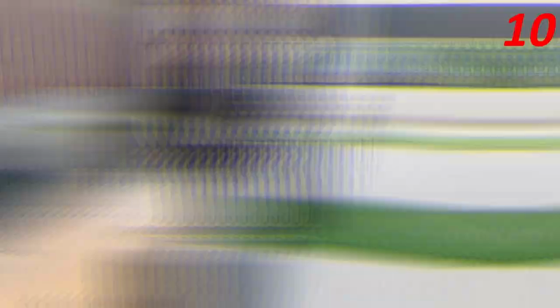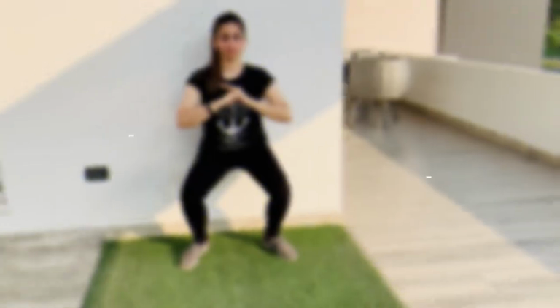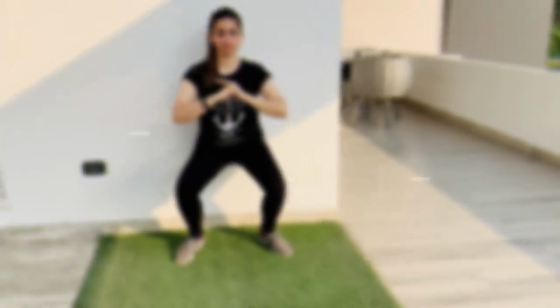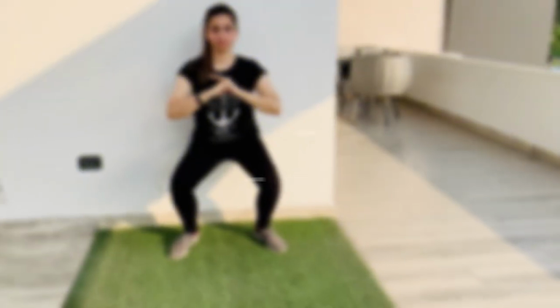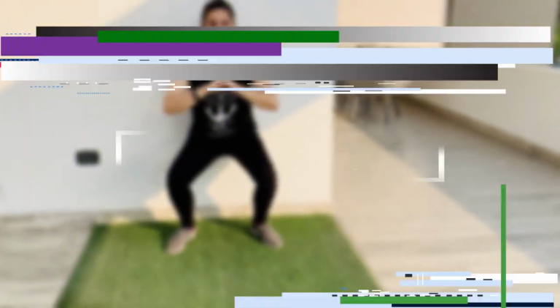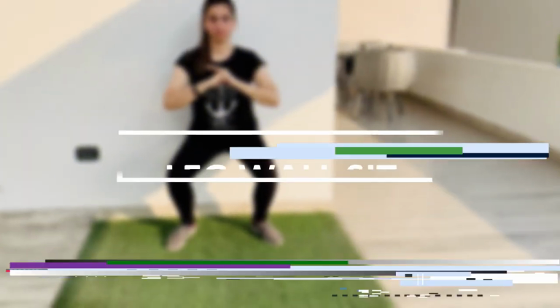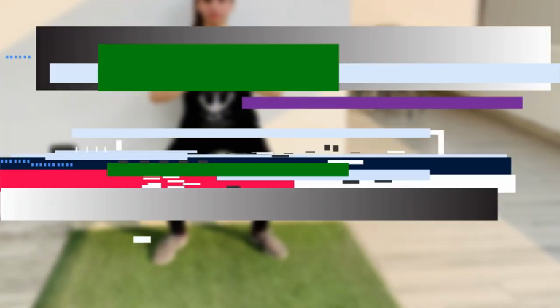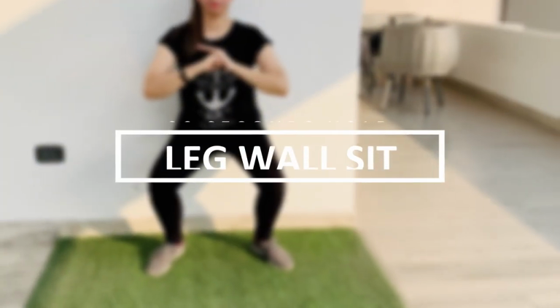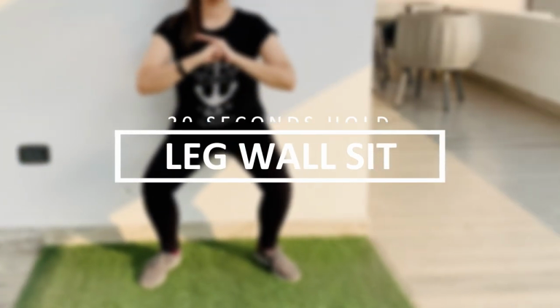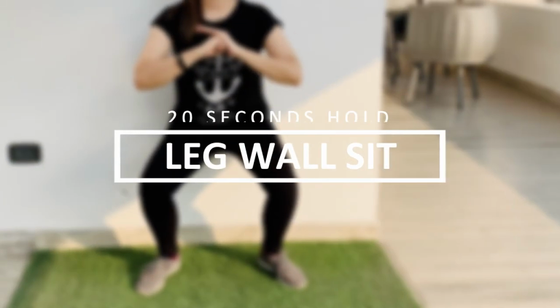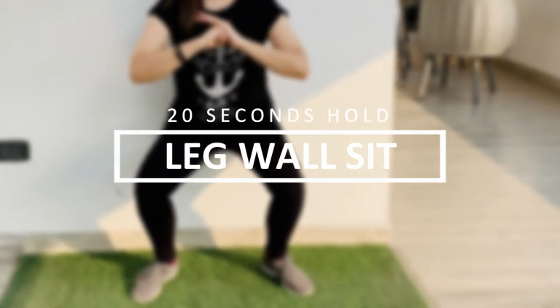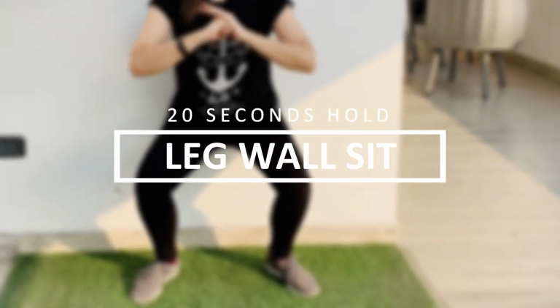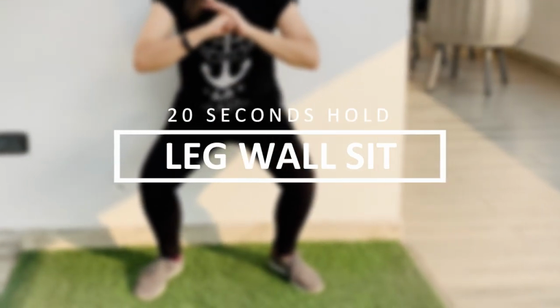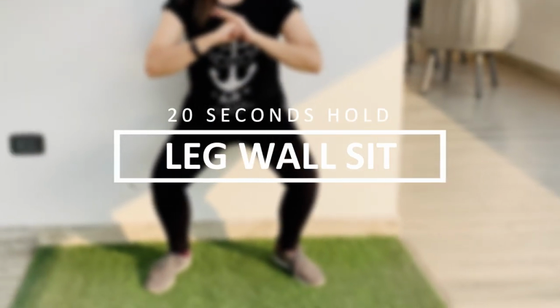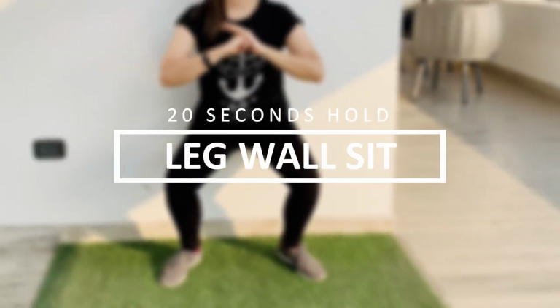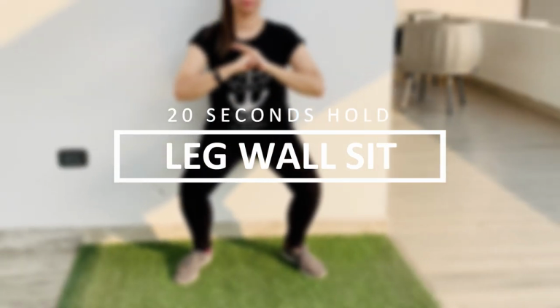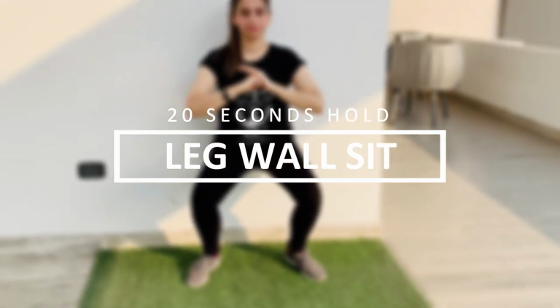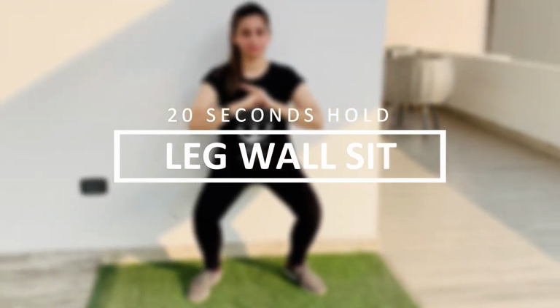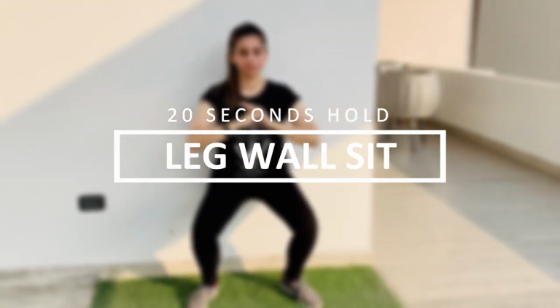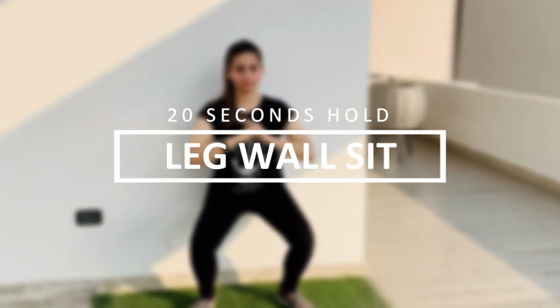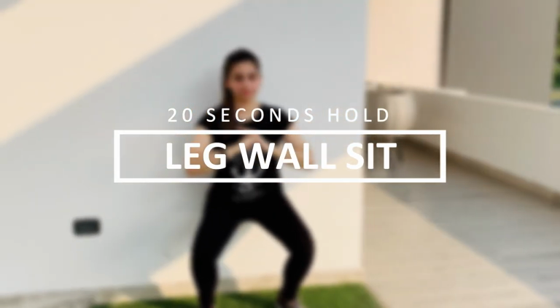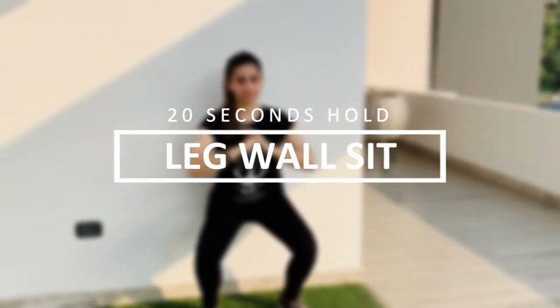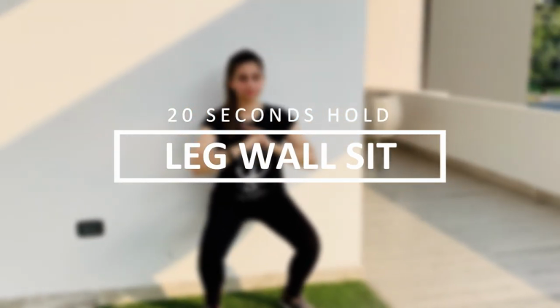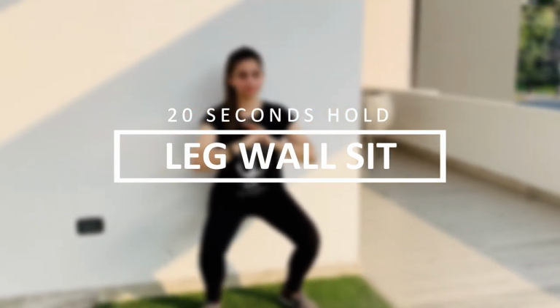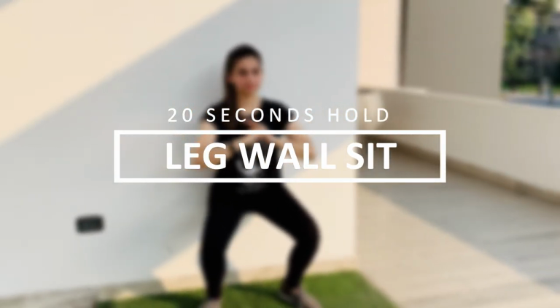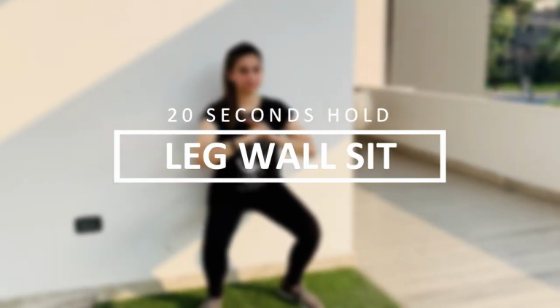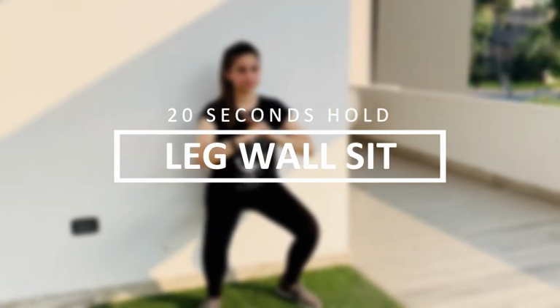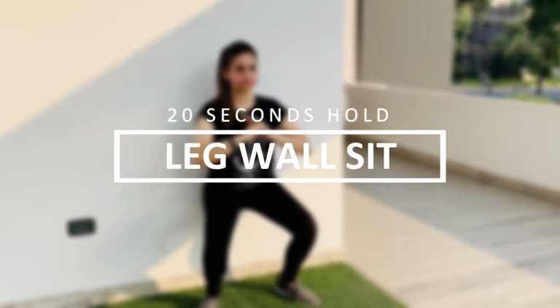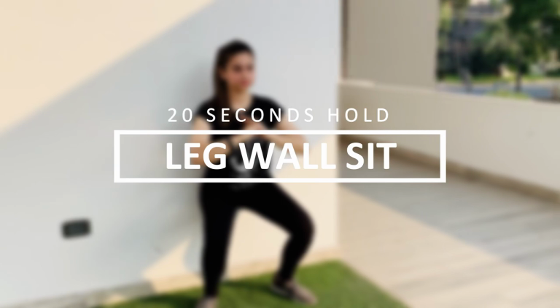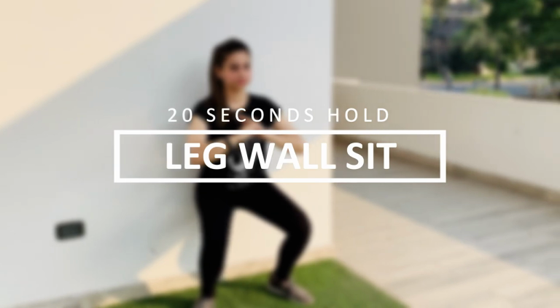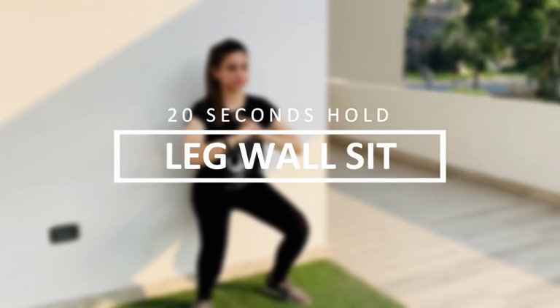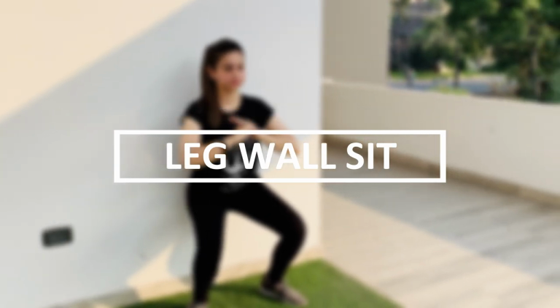Moving on to the last exercise, we have leg wall sit. Let's hold it for 20 seconds.